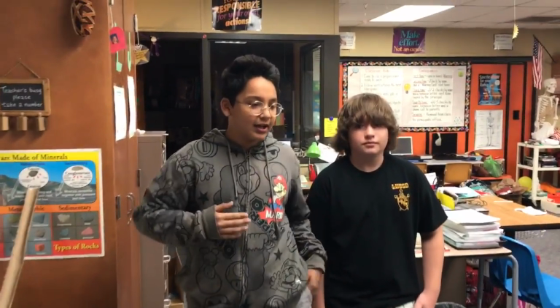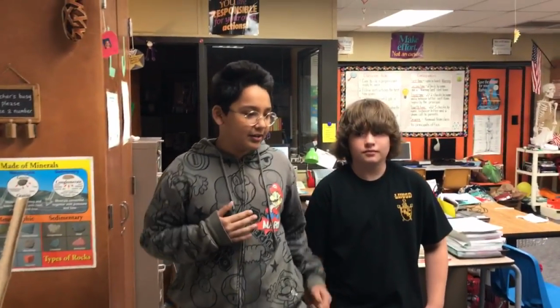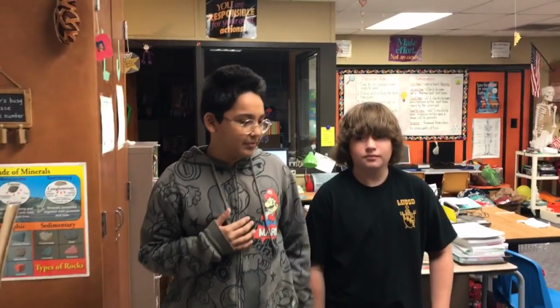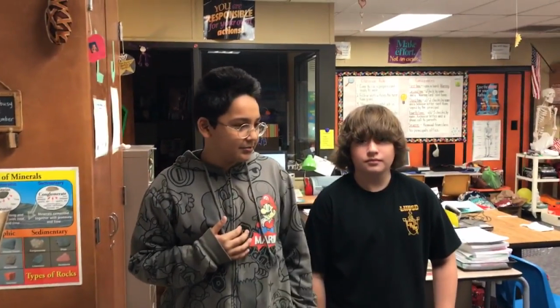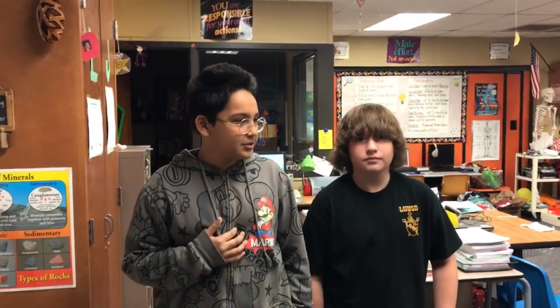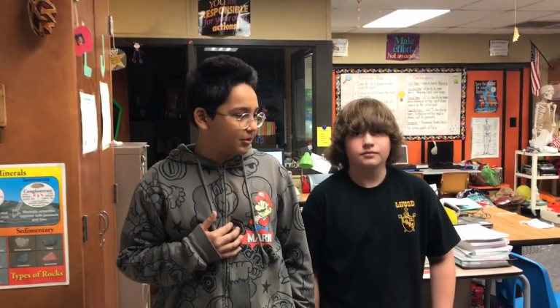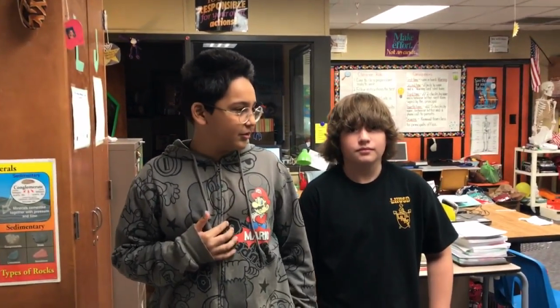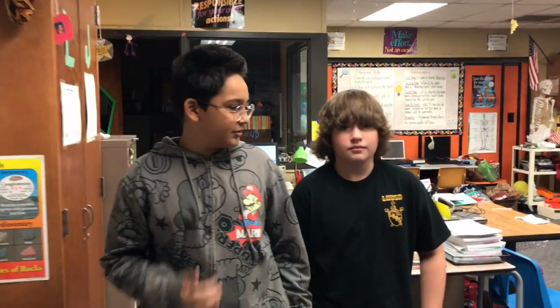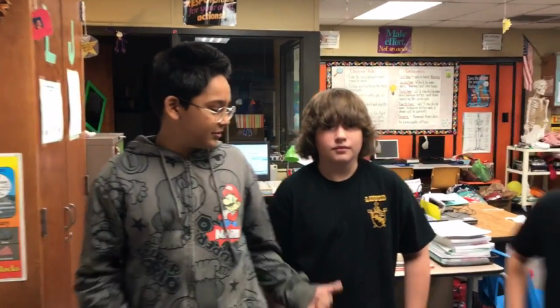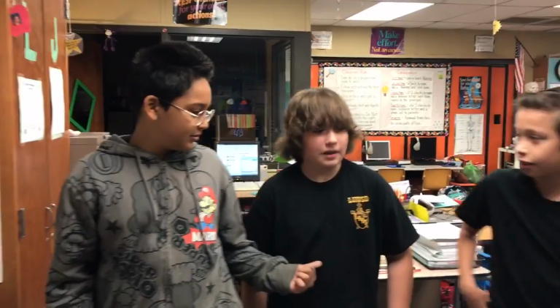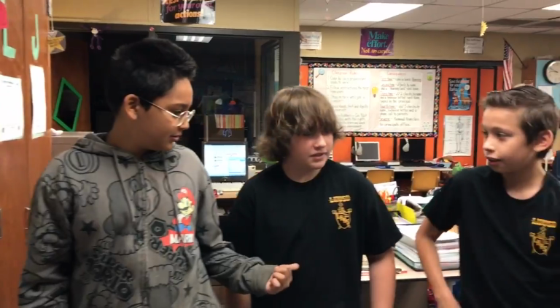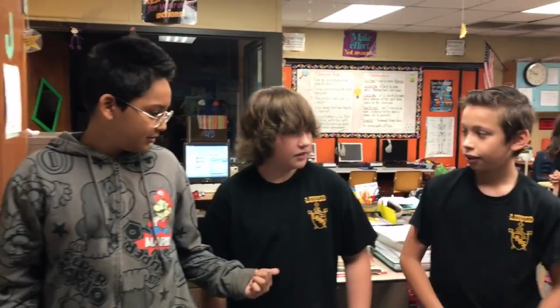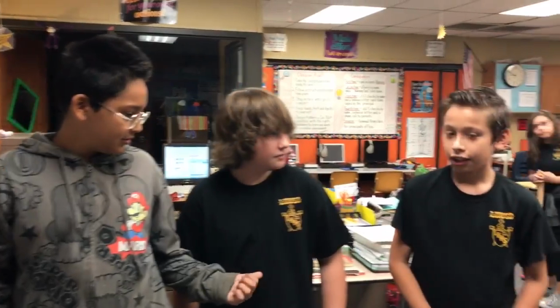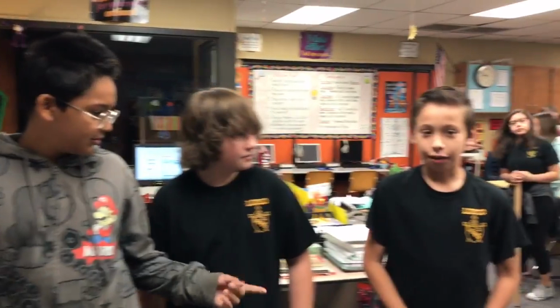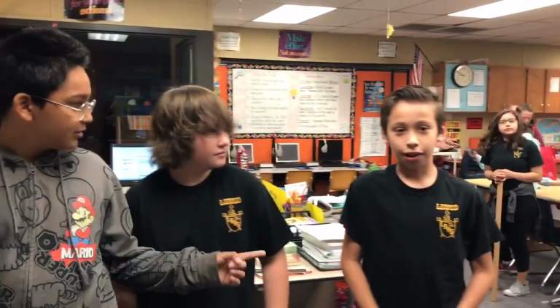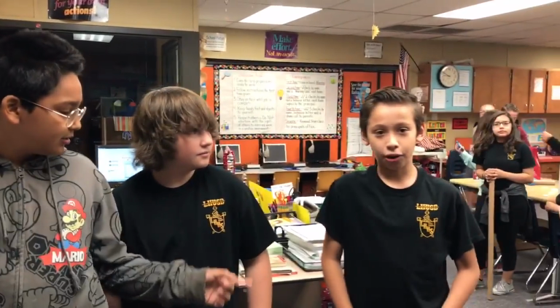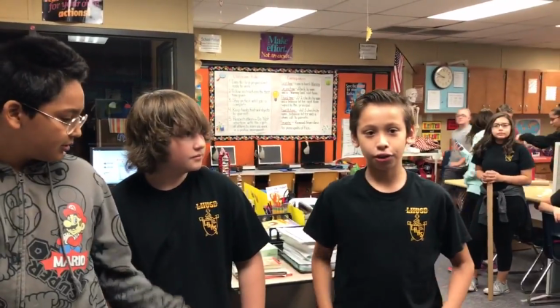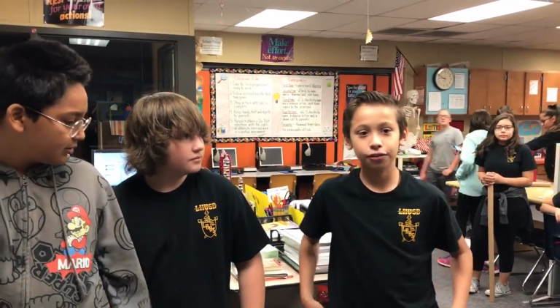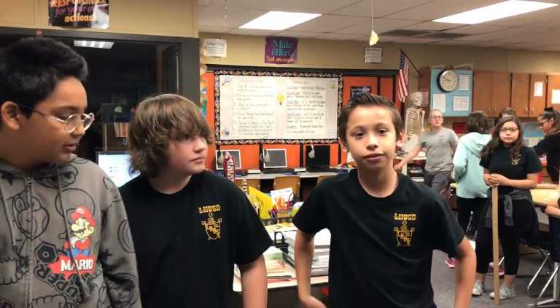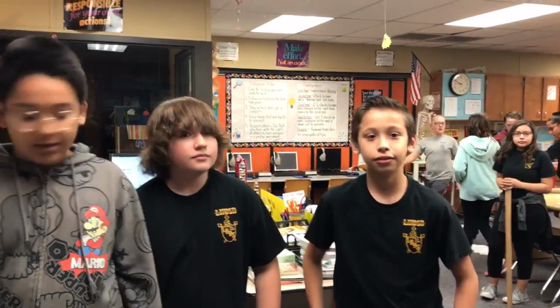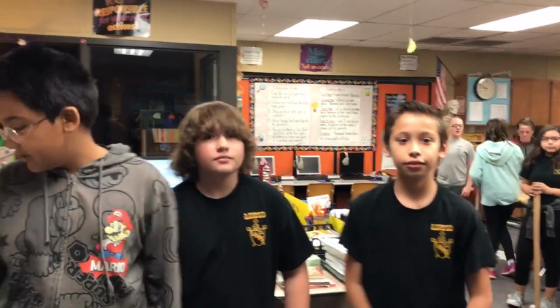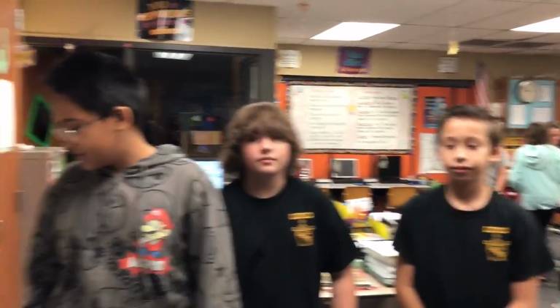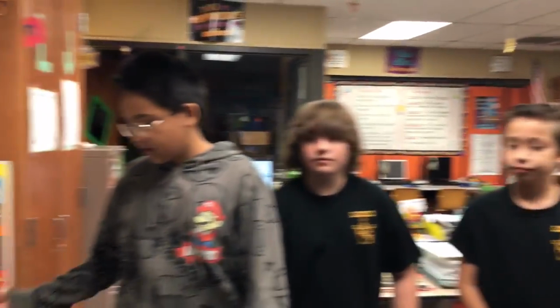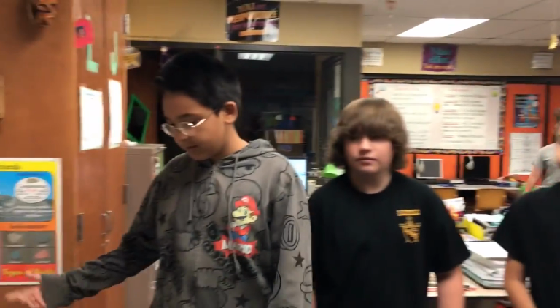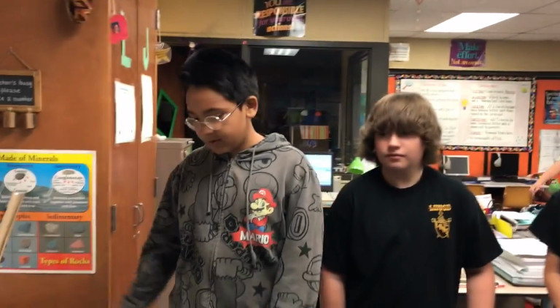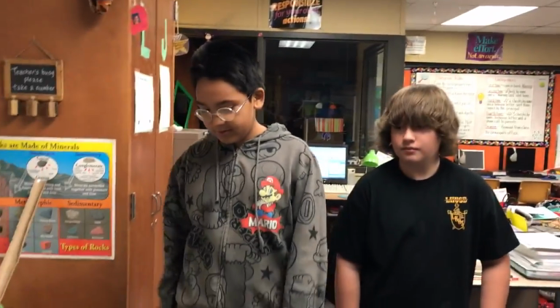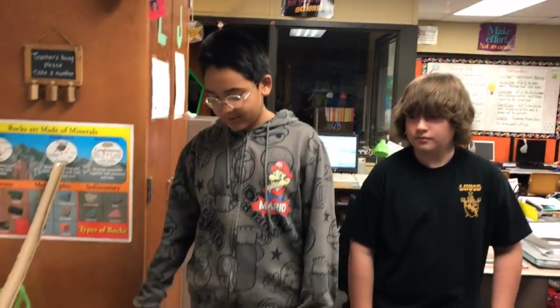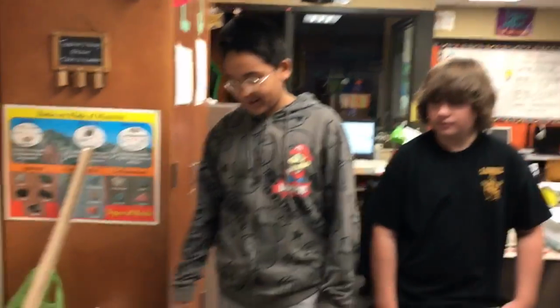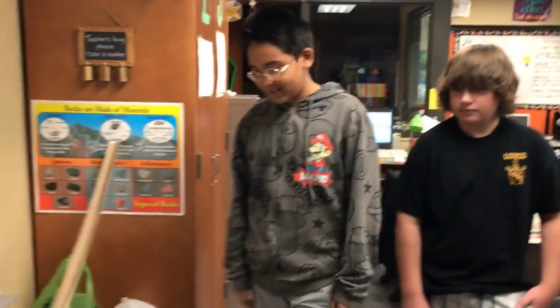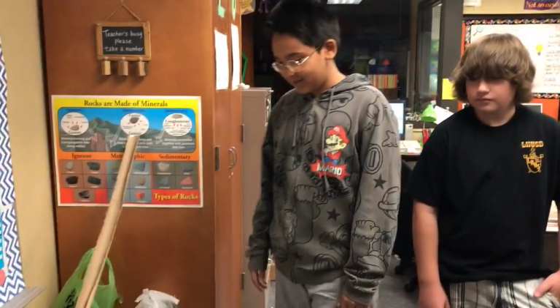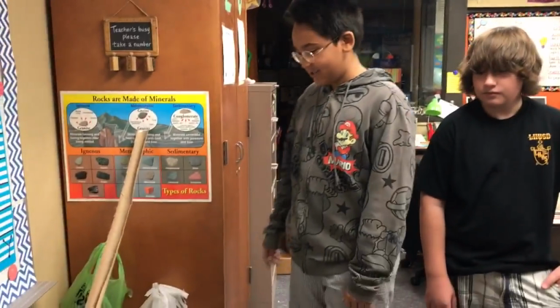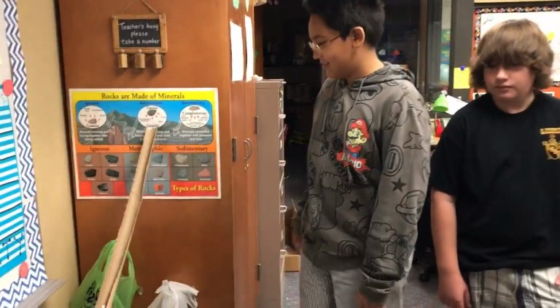Hi, my name is Marlin. I'm Jake. I'm Marko. And this is our Rube Goldberg energy machine.